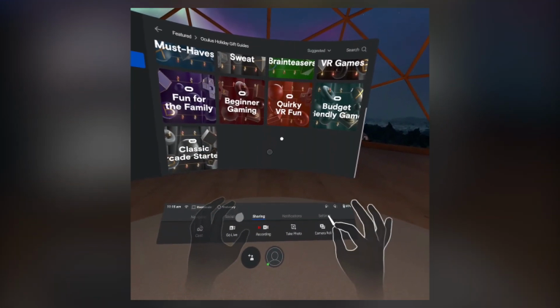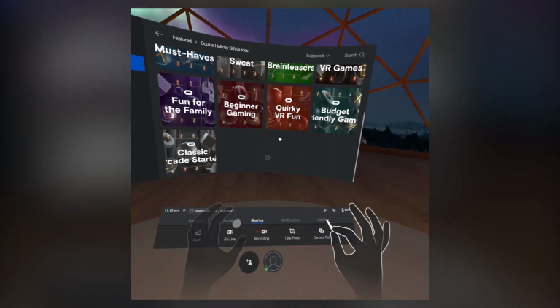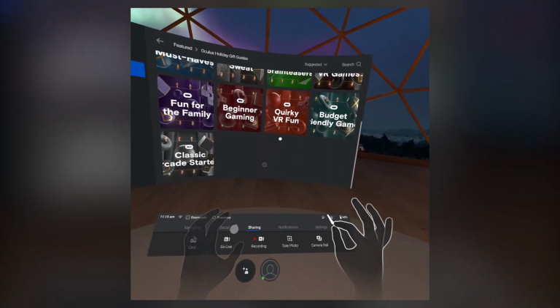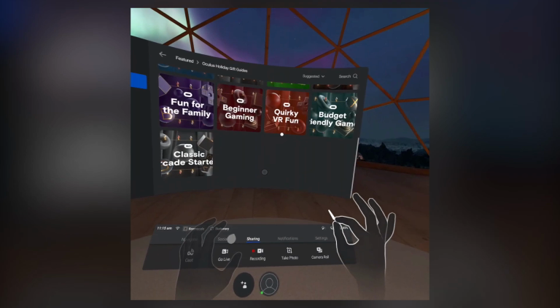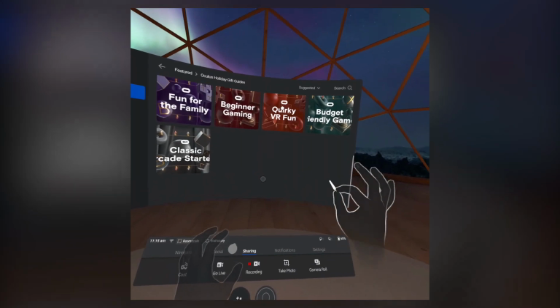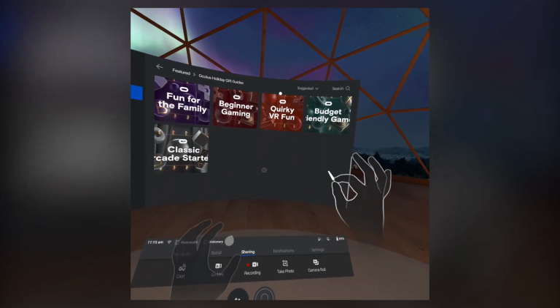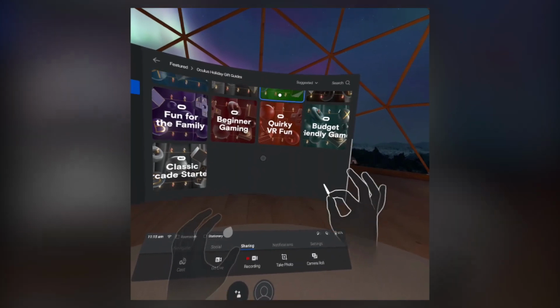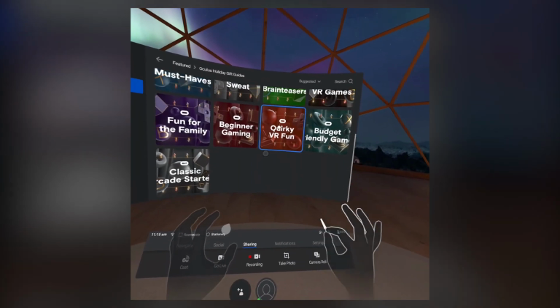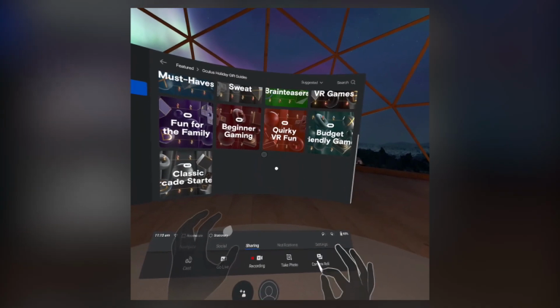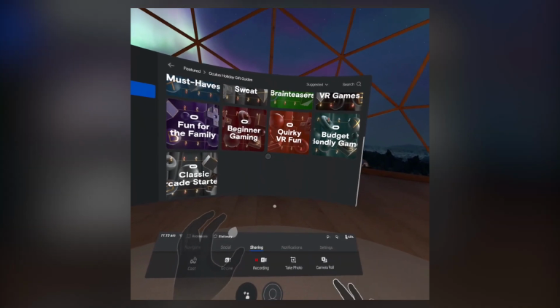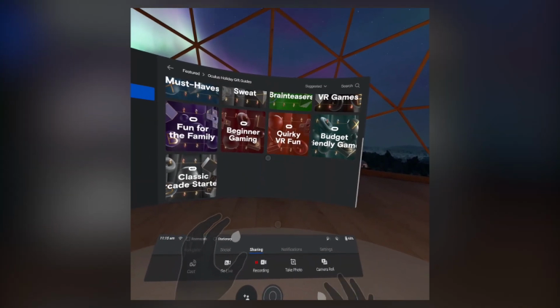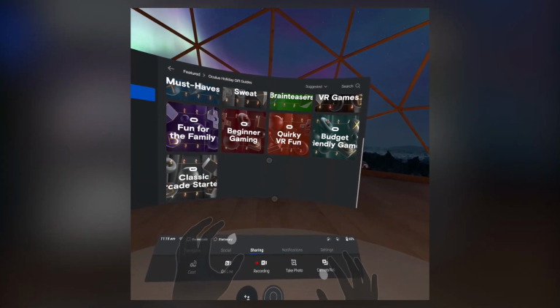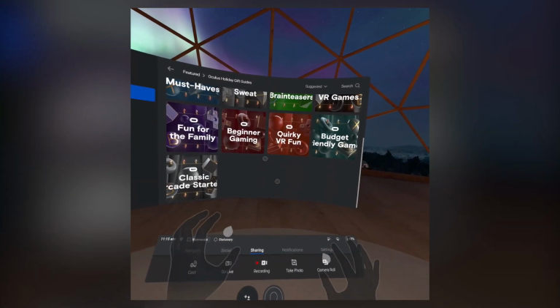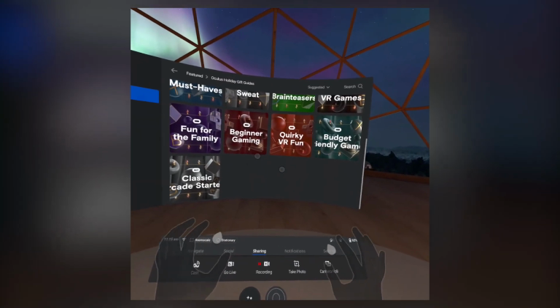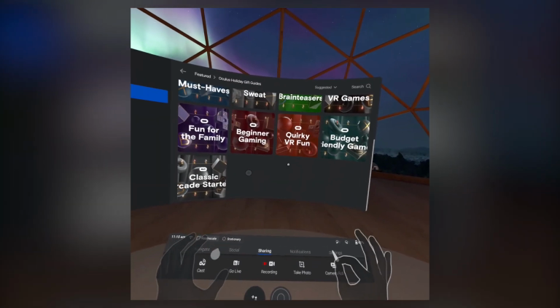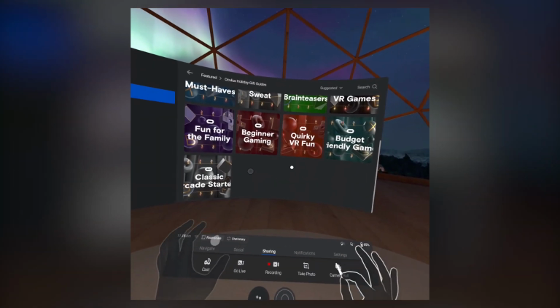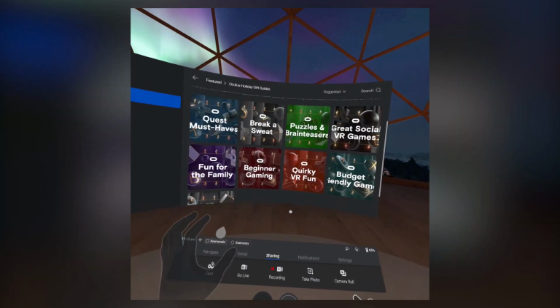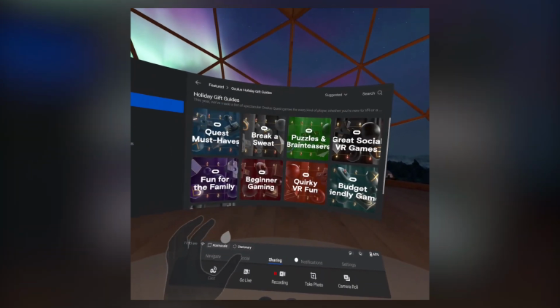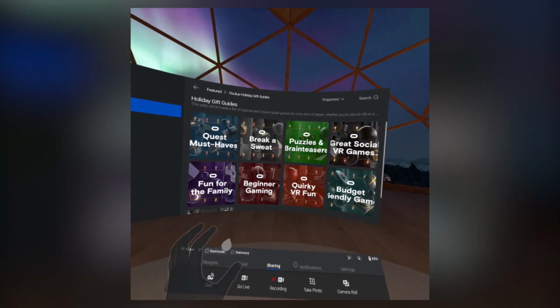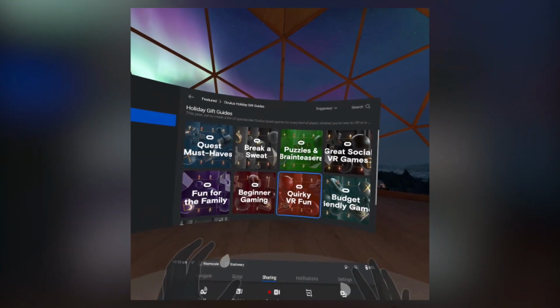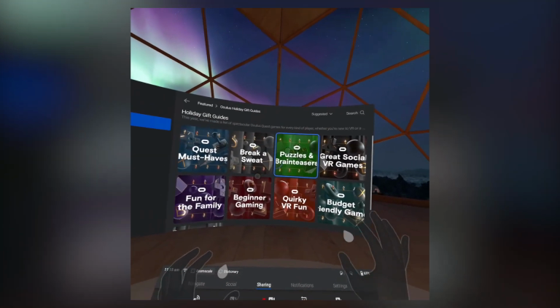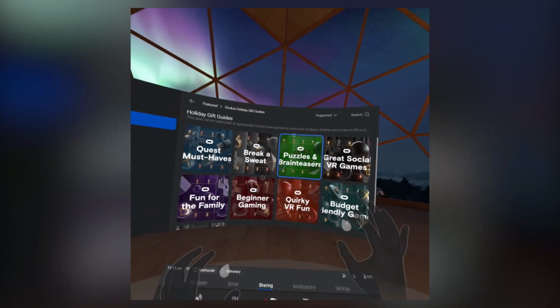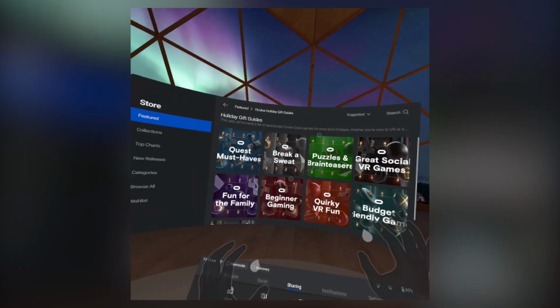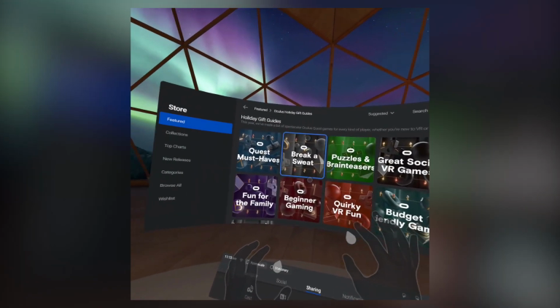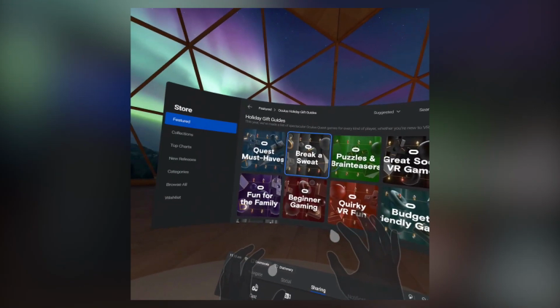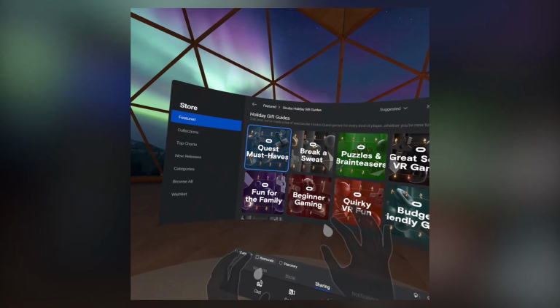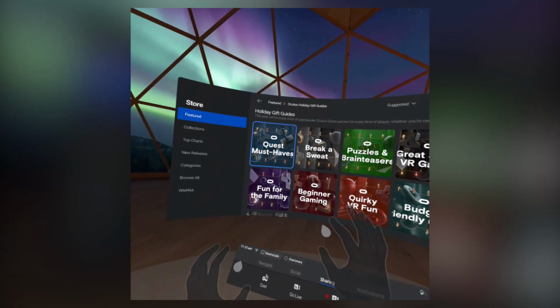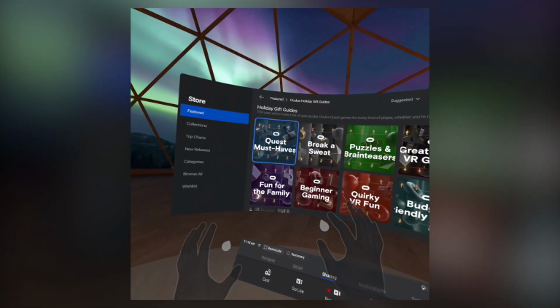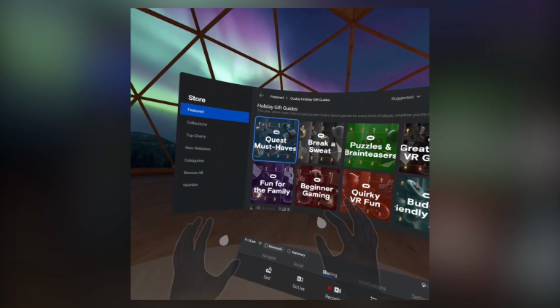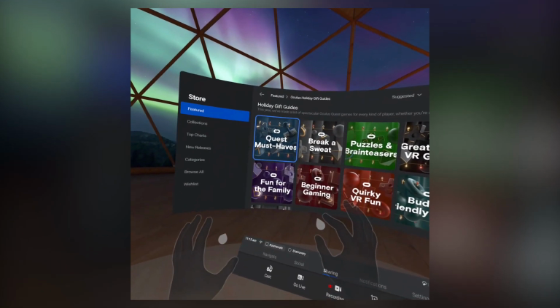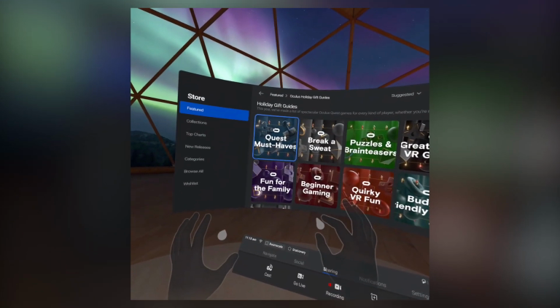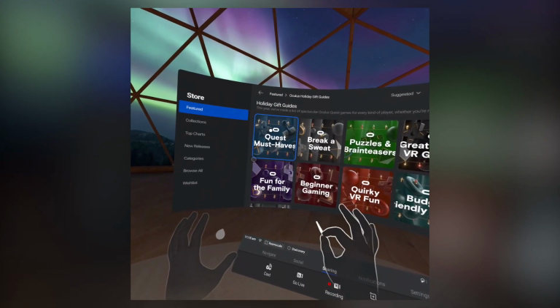Here's interacting with Oculus' storefront UI using the new input system.